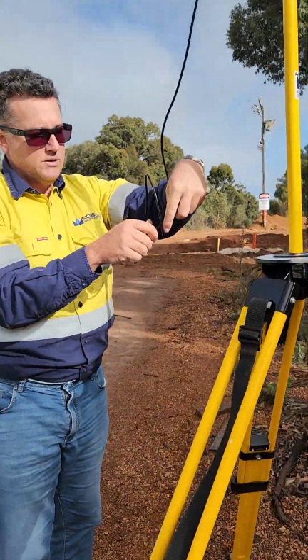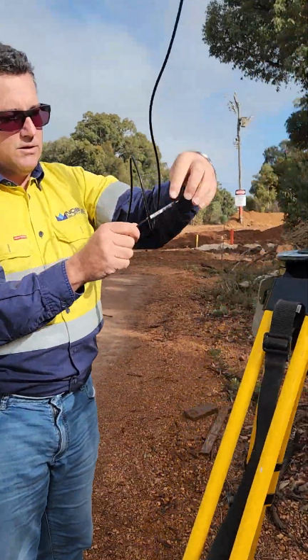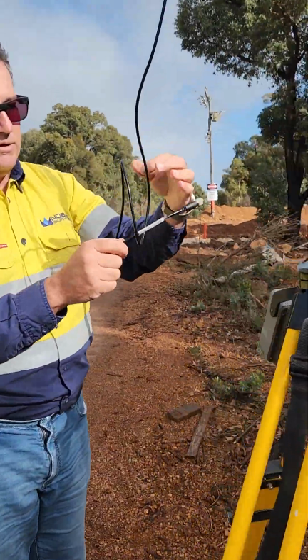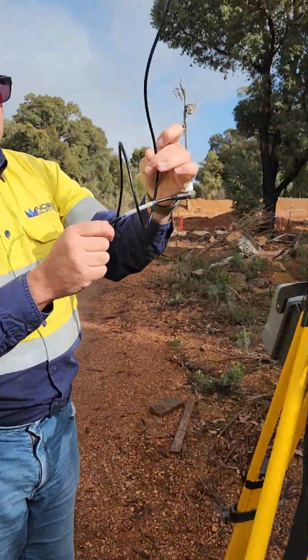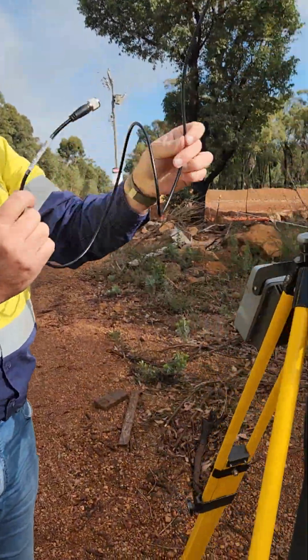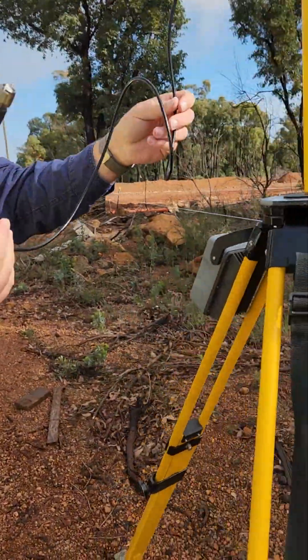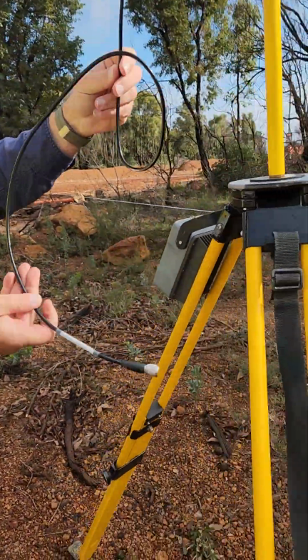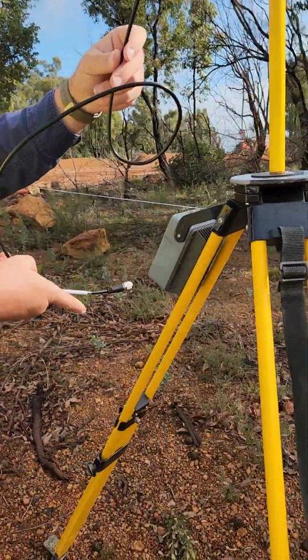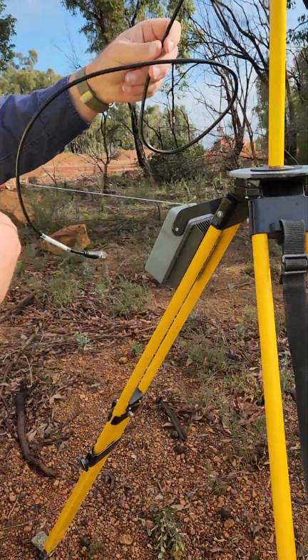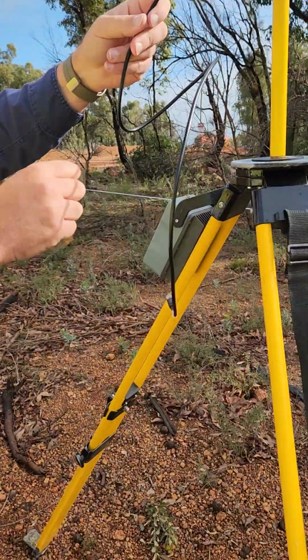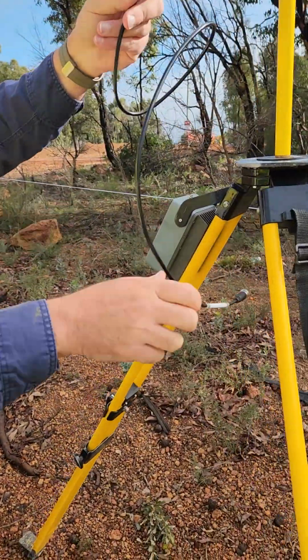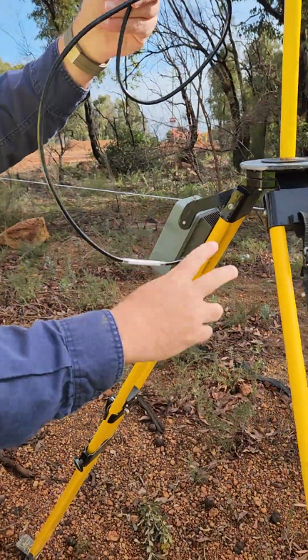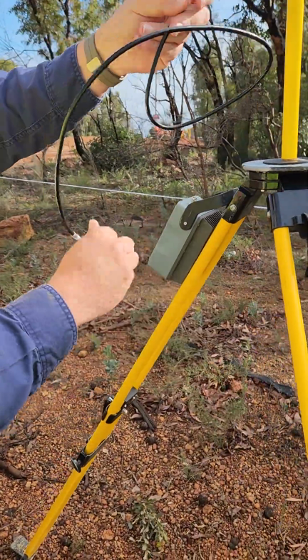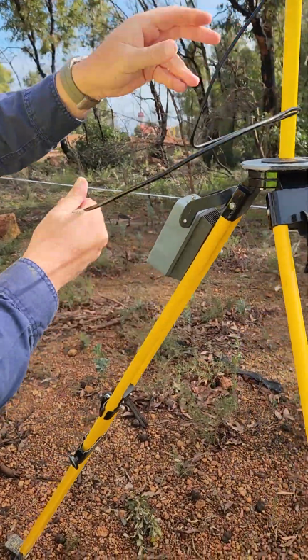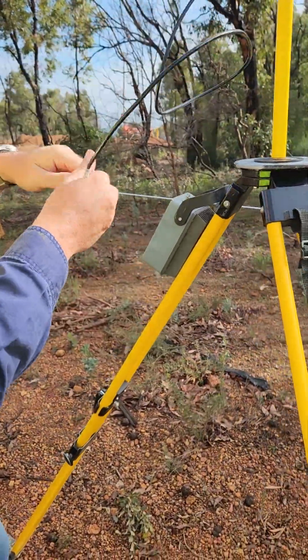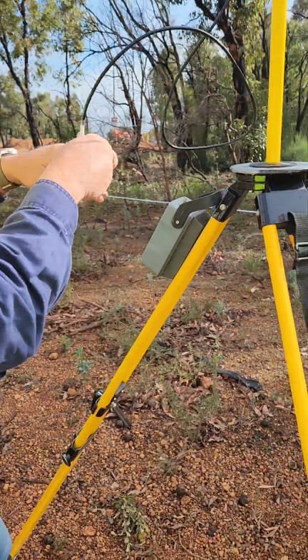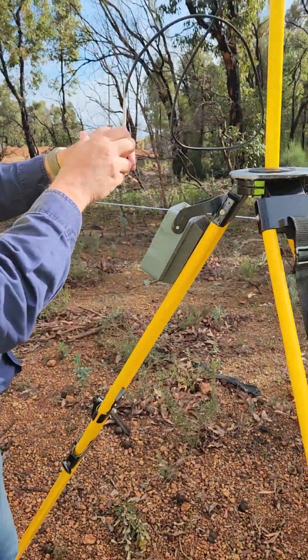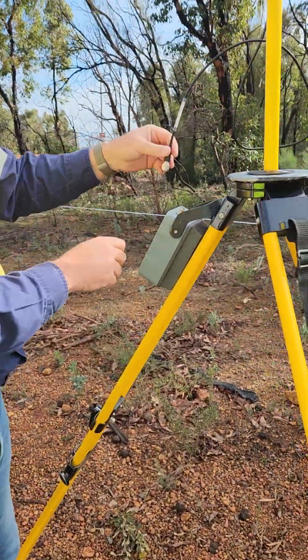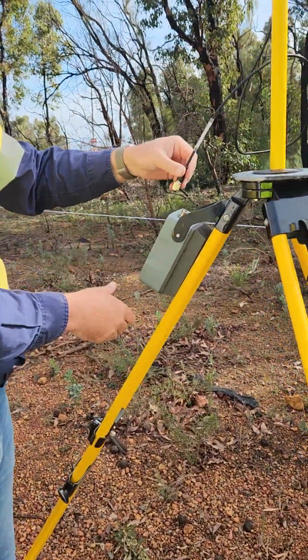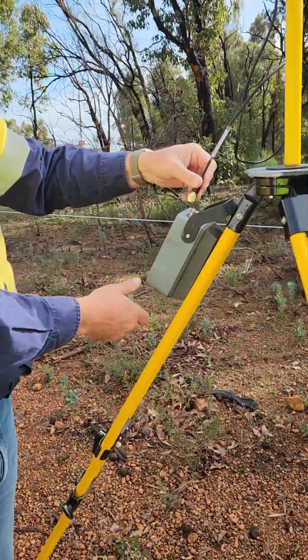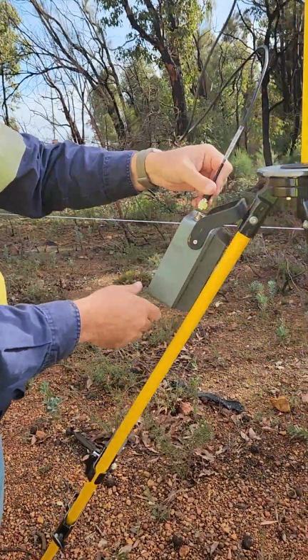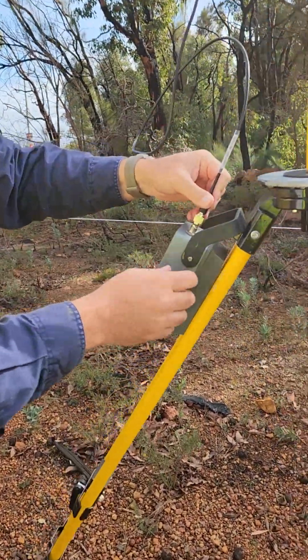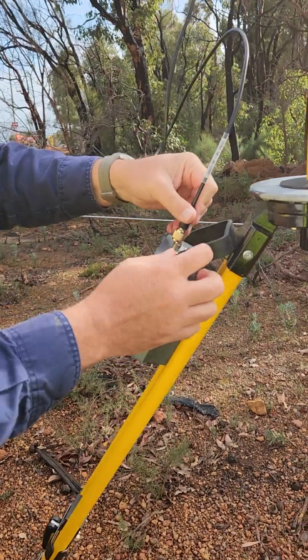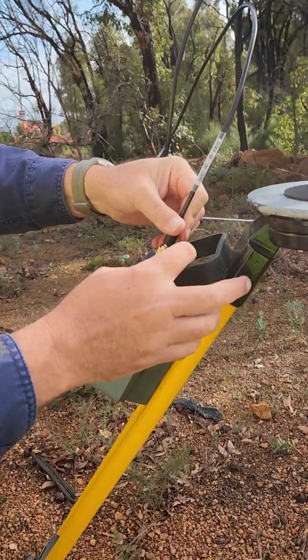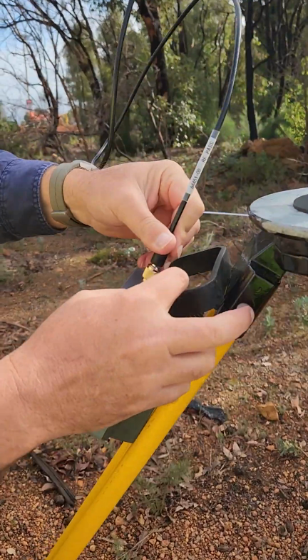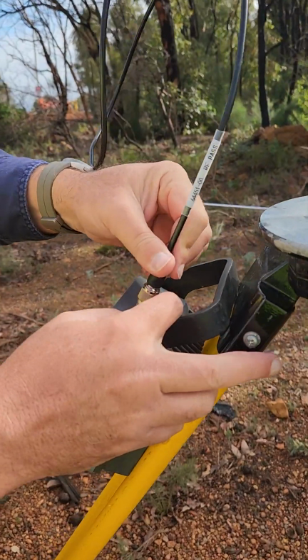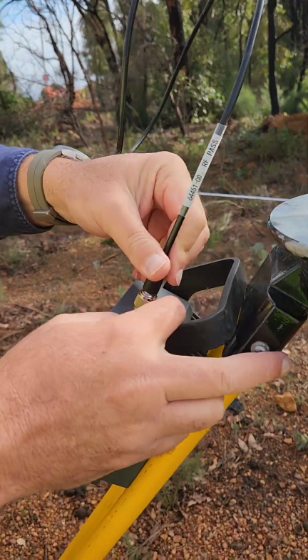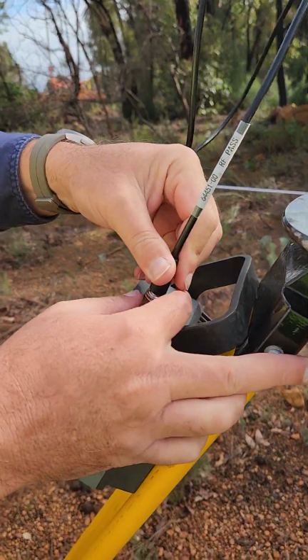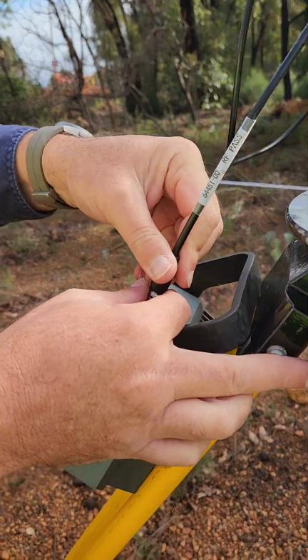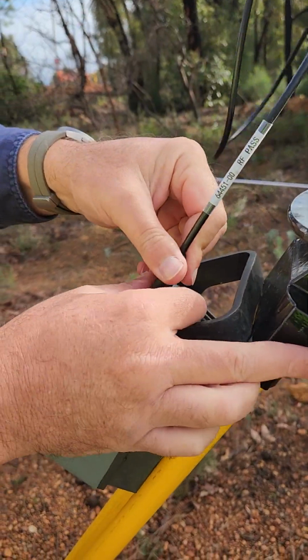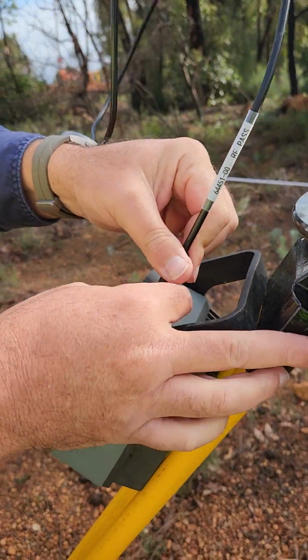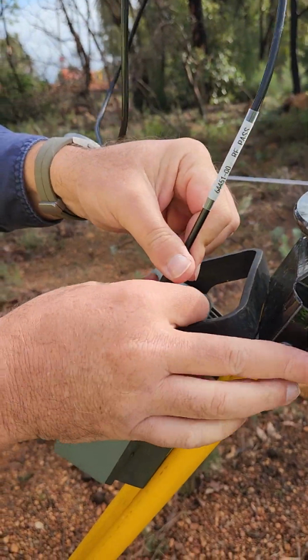This cable goes into the top of our radio and screws on.